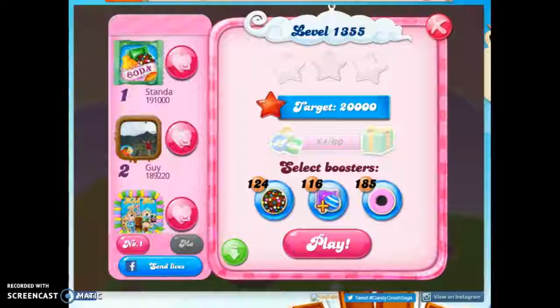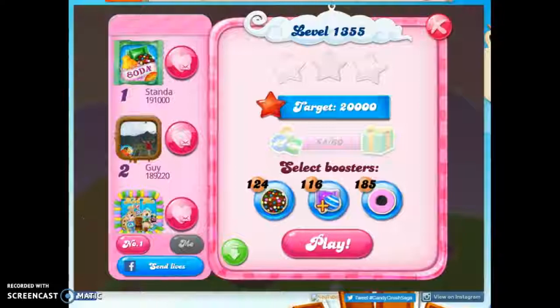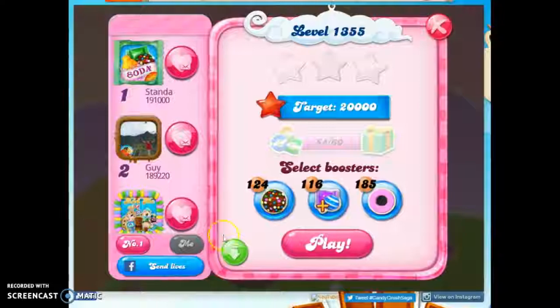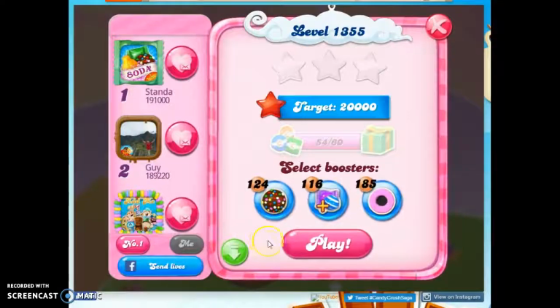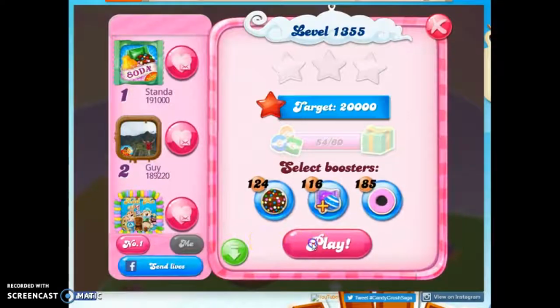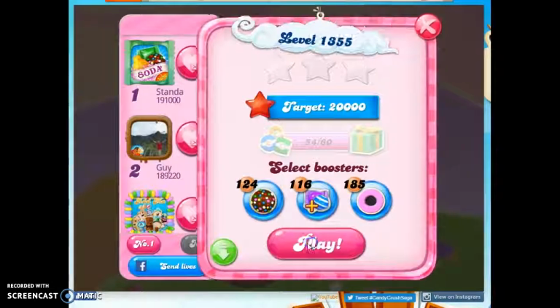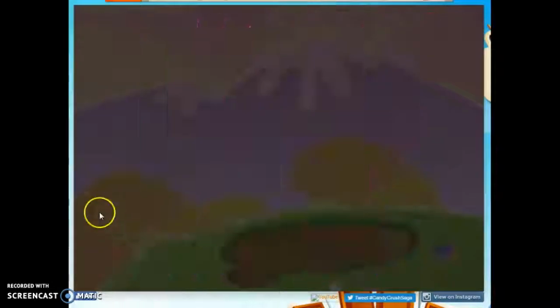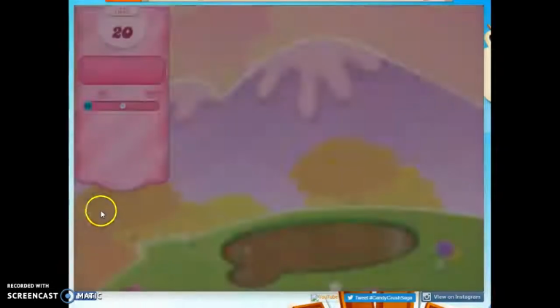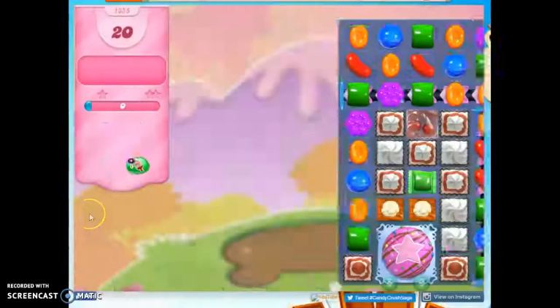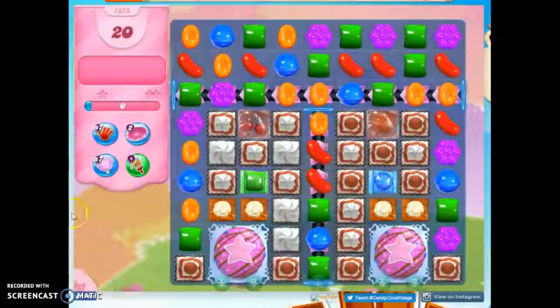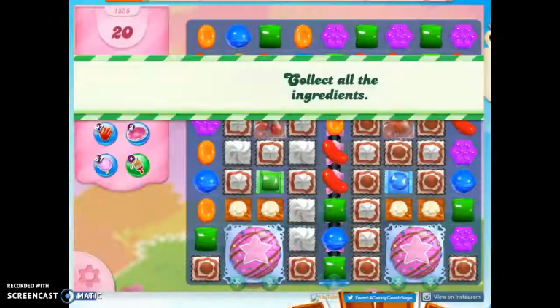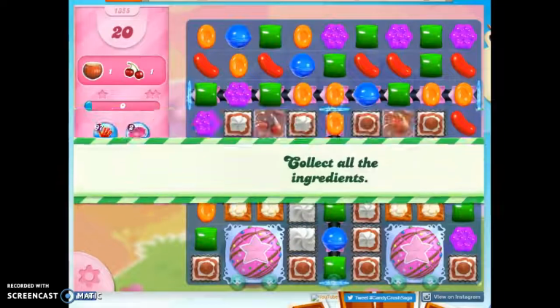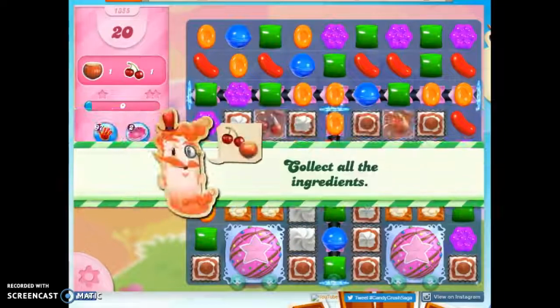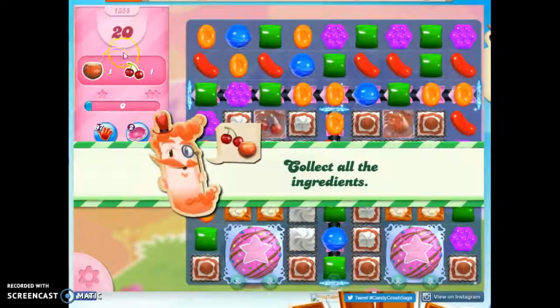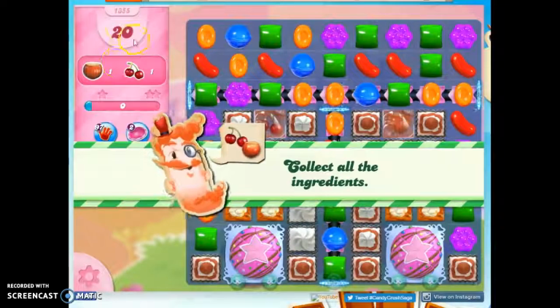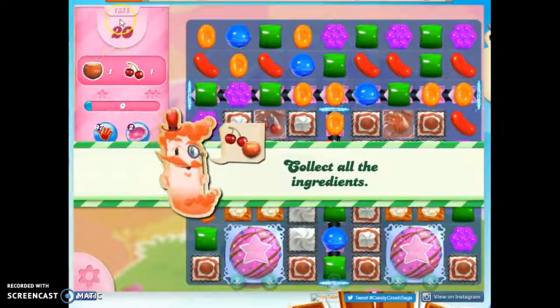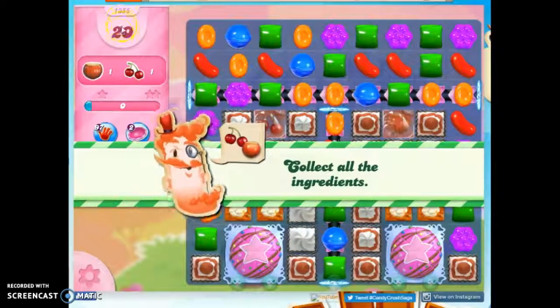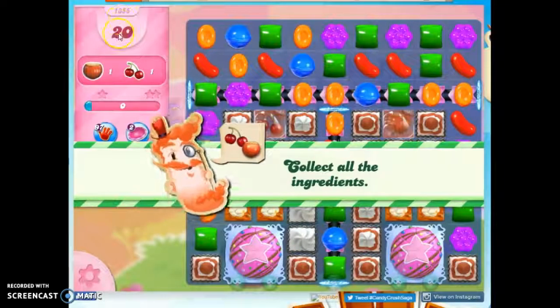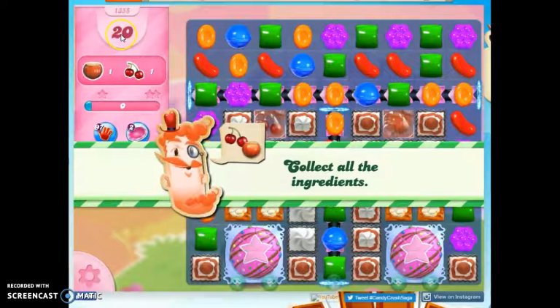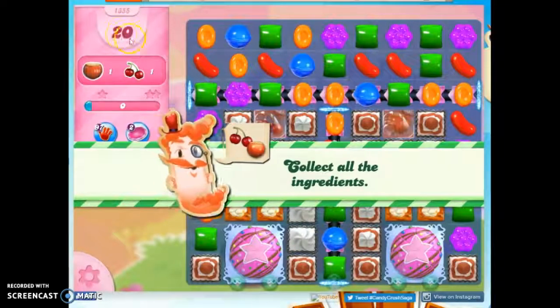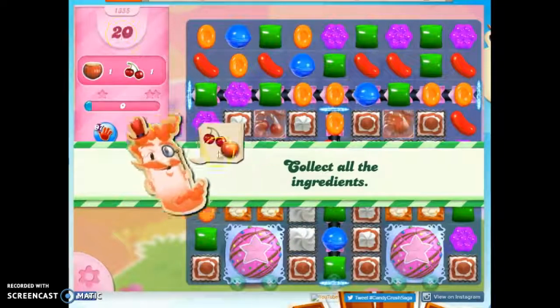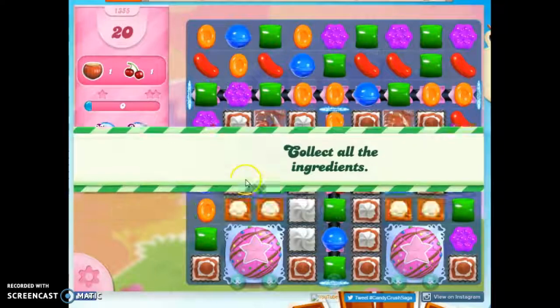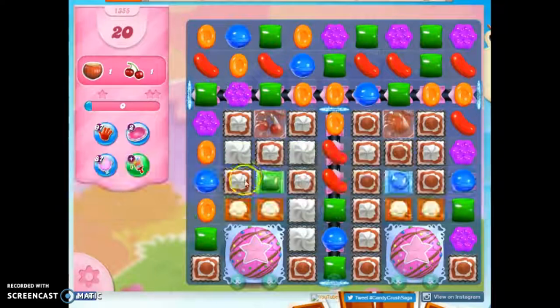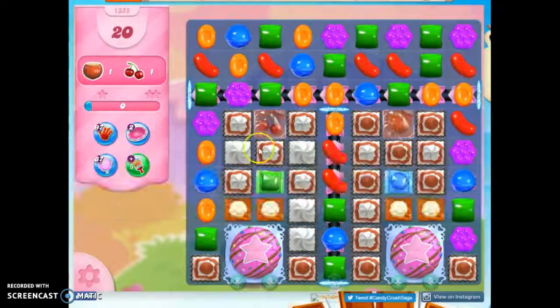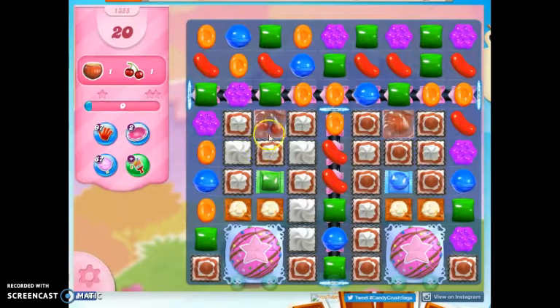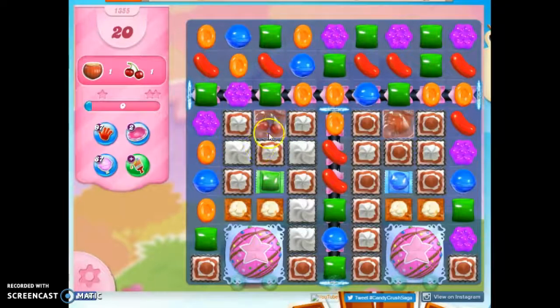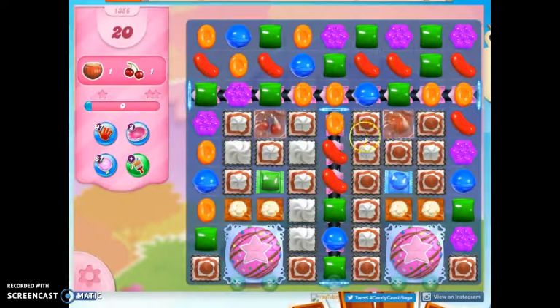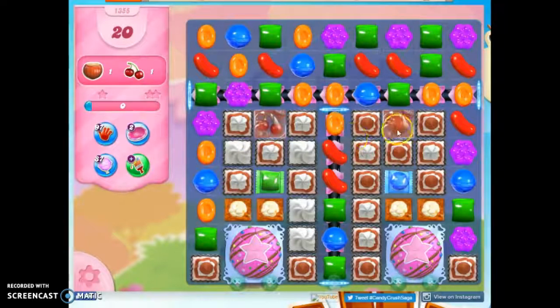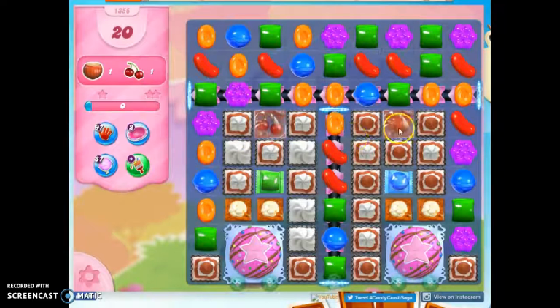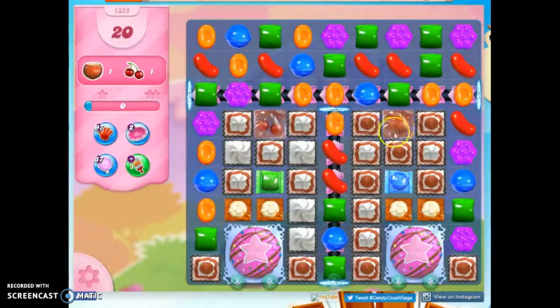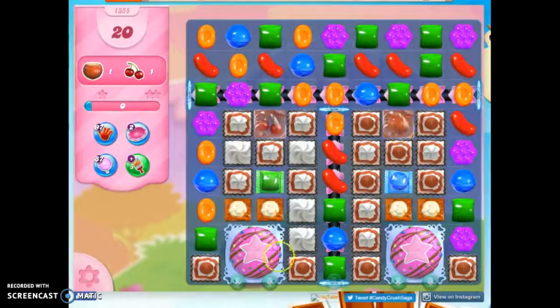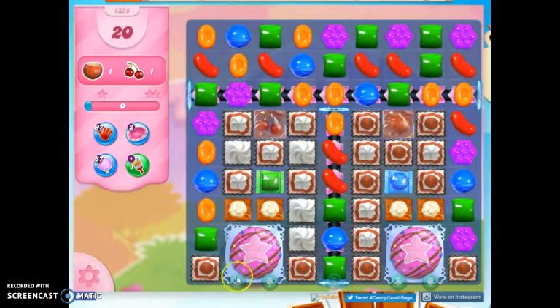Hi friends, this is Susie, your Candy Crush Guru, here to help you solve the puzzle of level 1355, where we have 20 moves to collect these two ingredients.